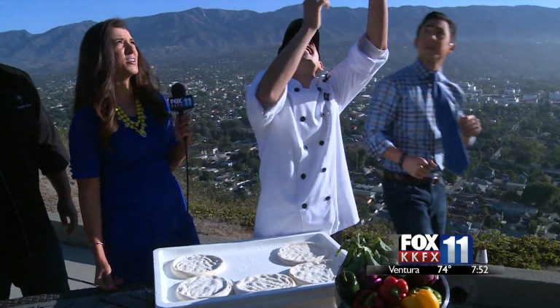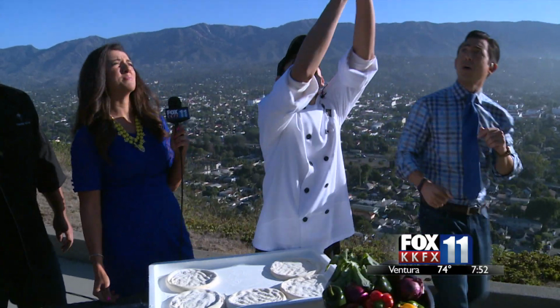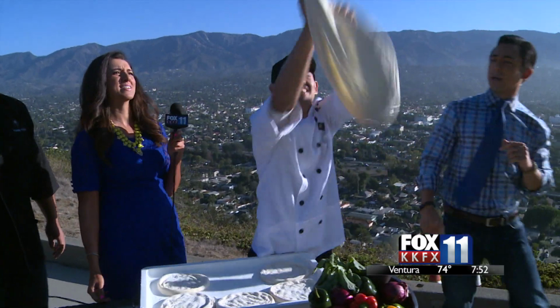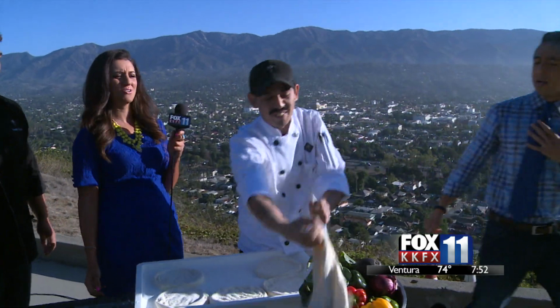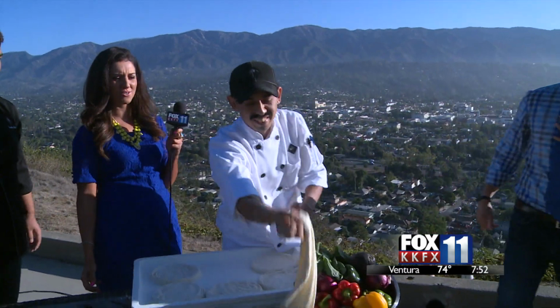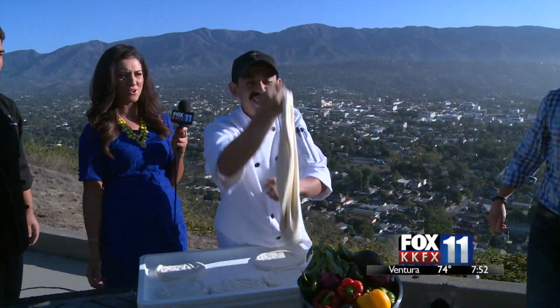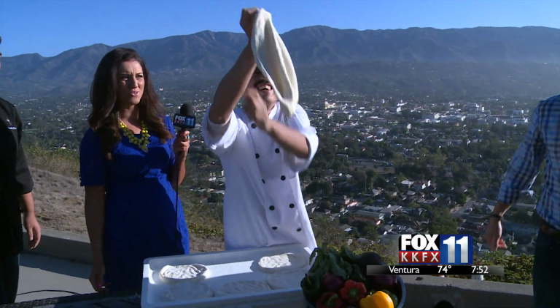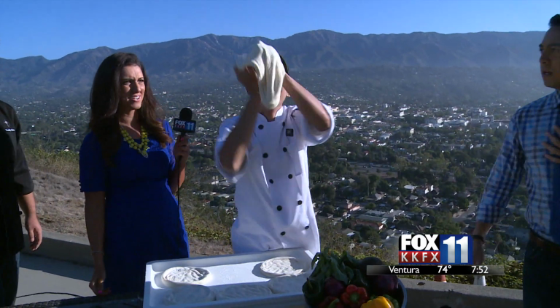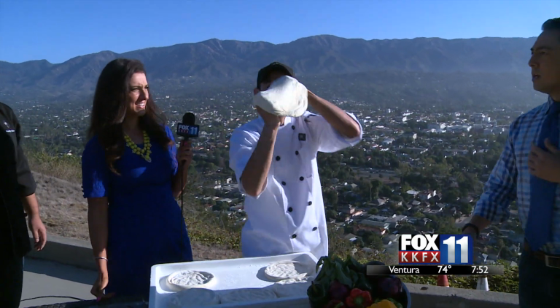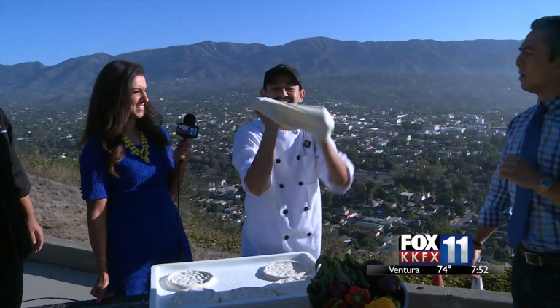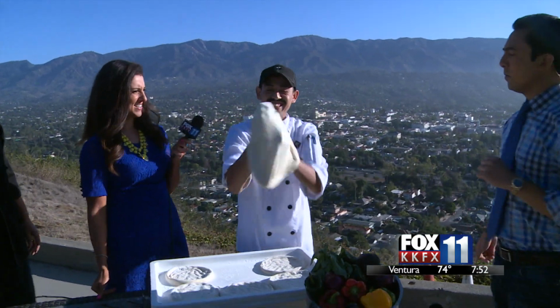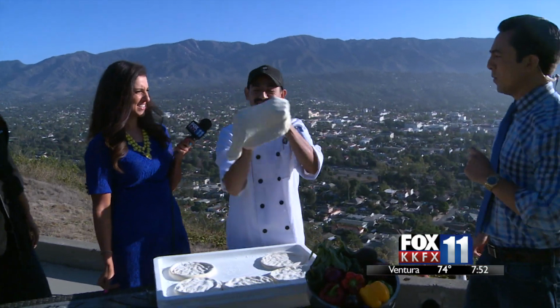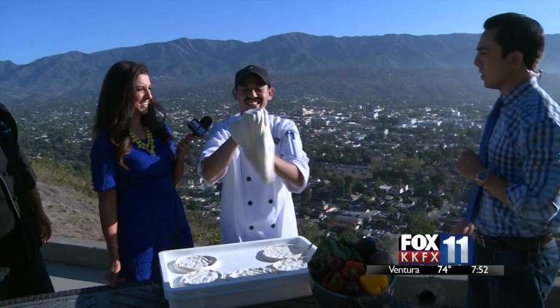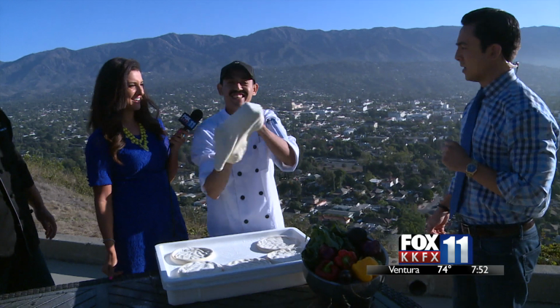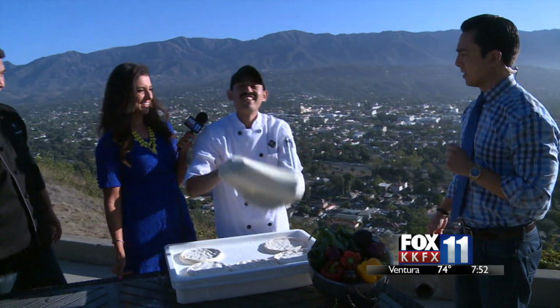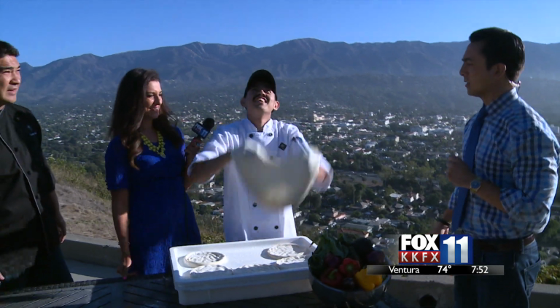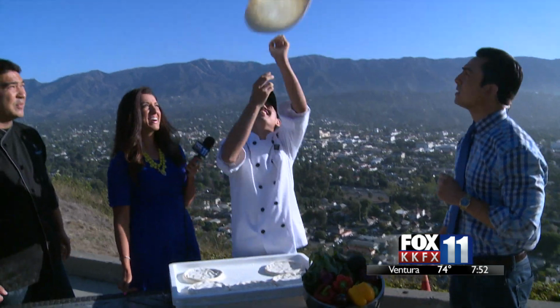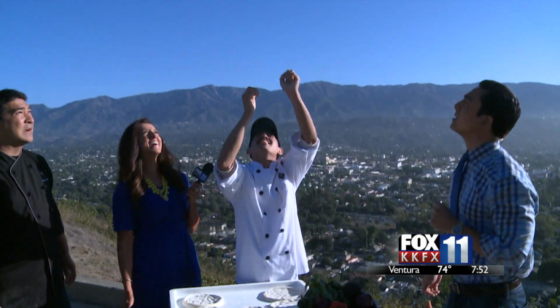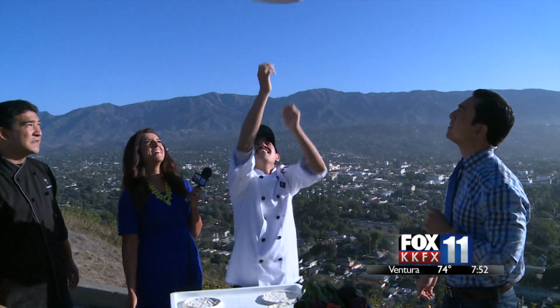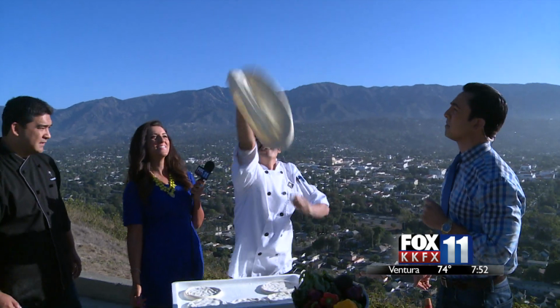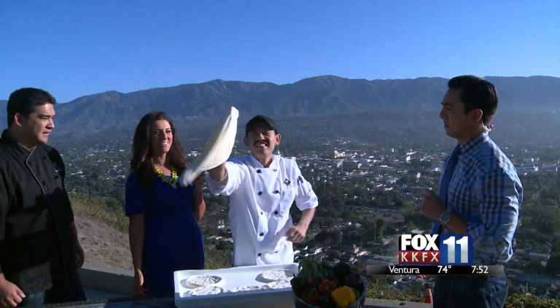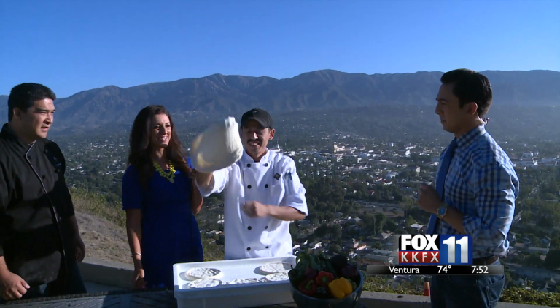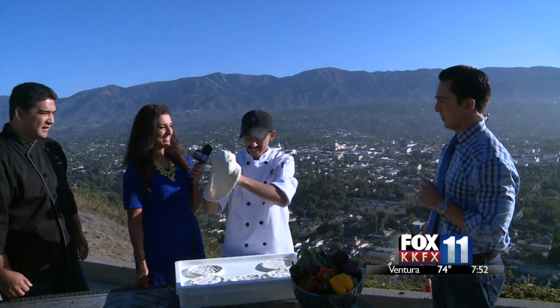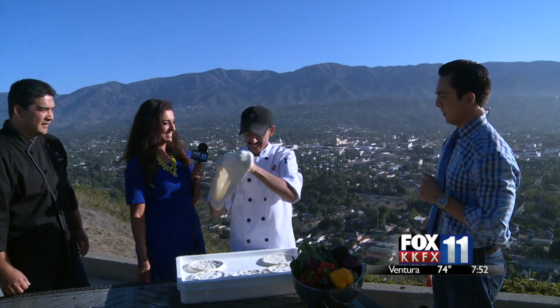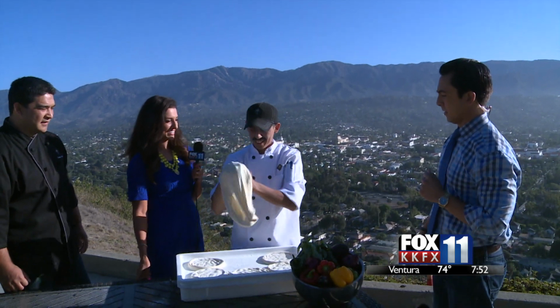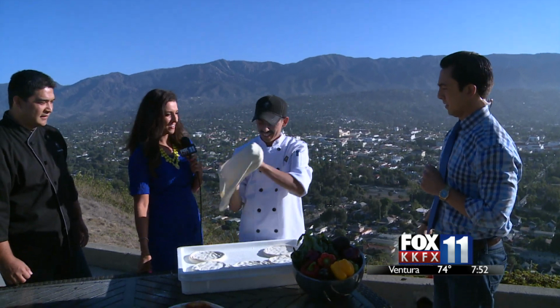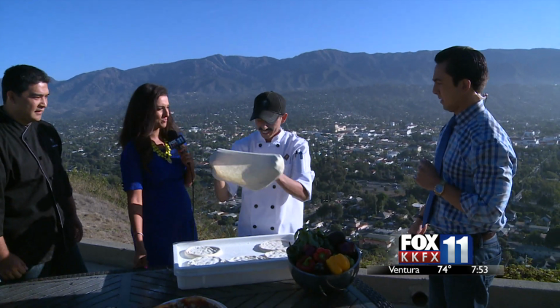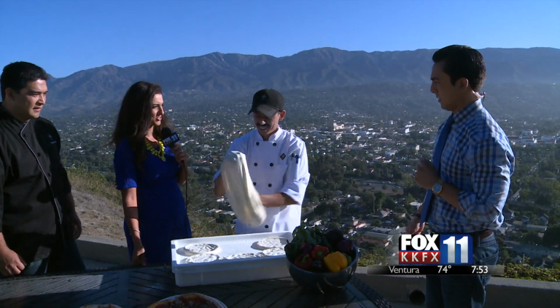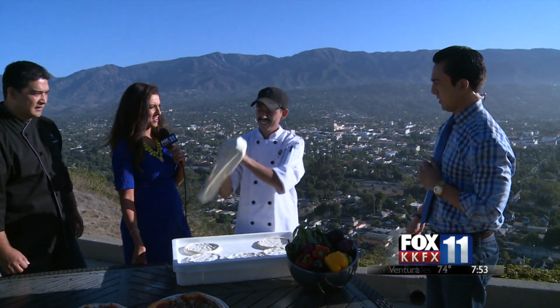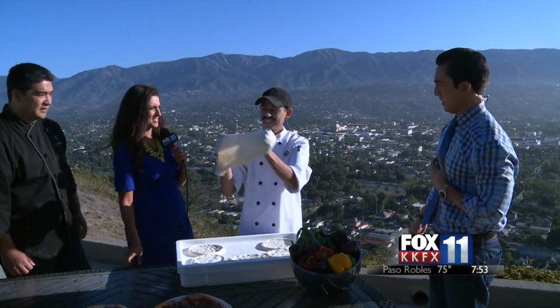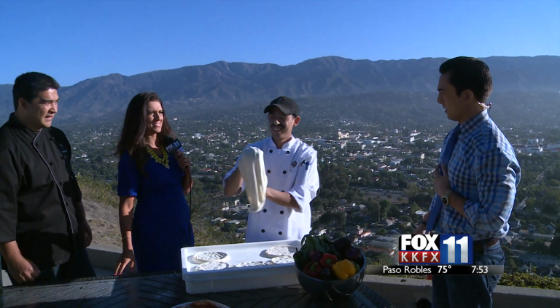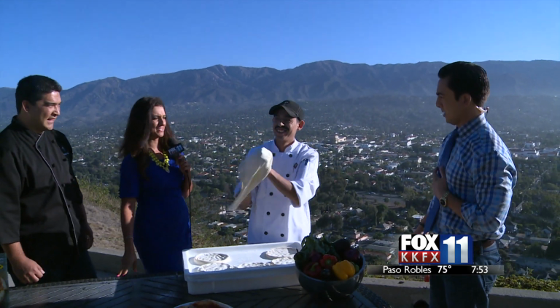Oh my Lord! Give him a couple throws. Carlos, the pressure is on — this is live television!